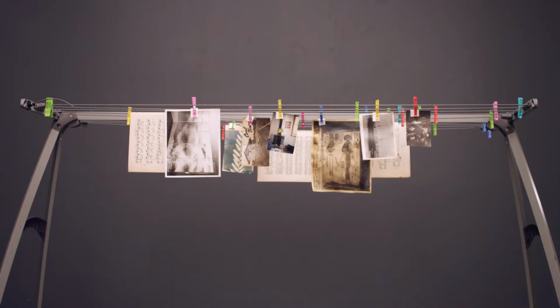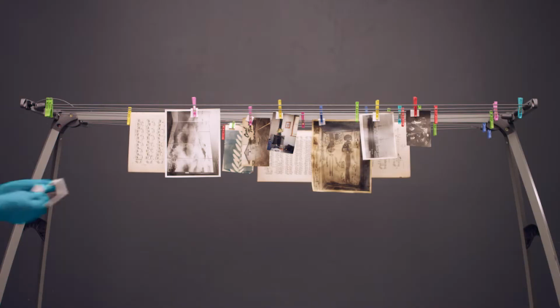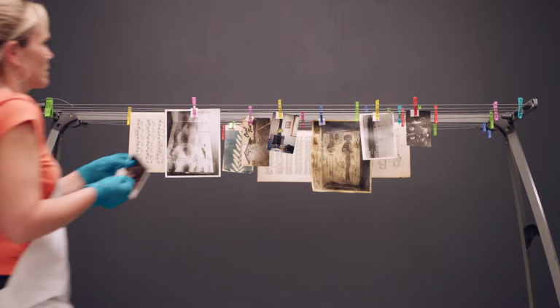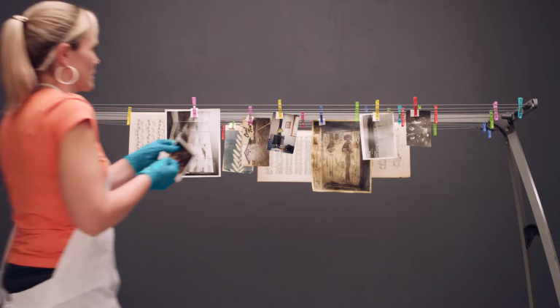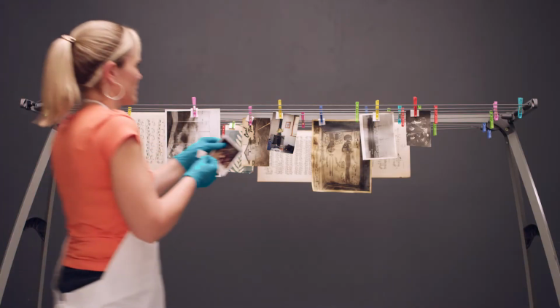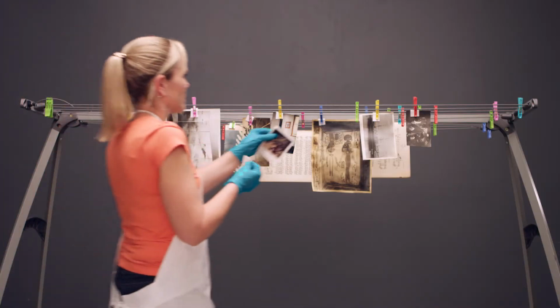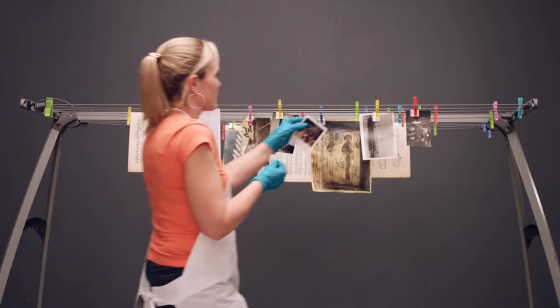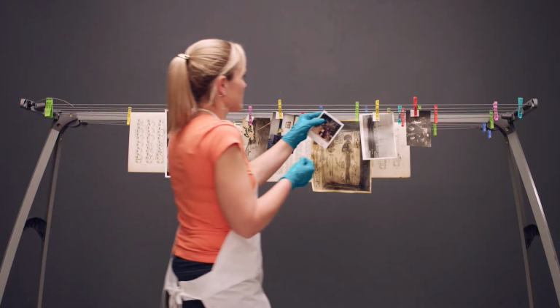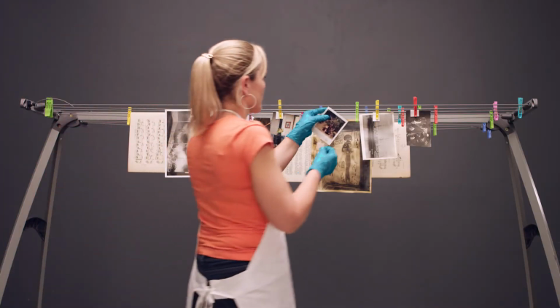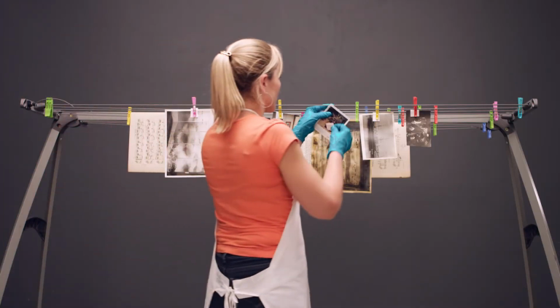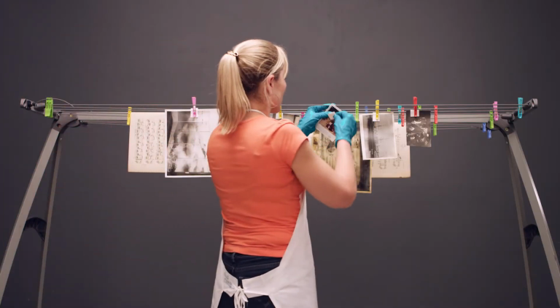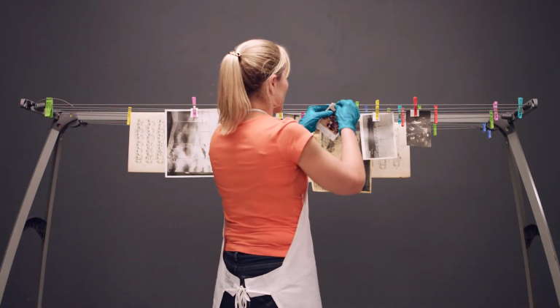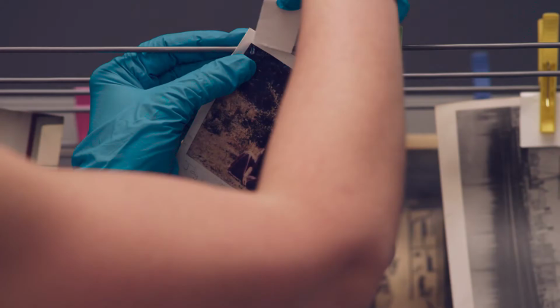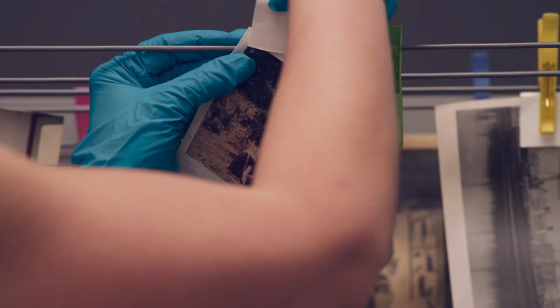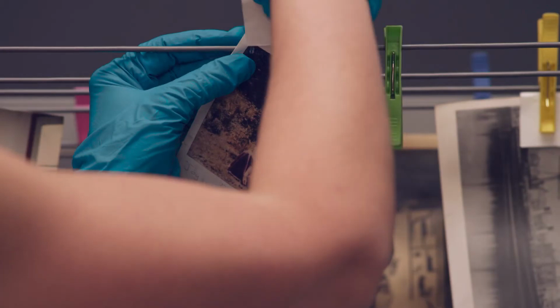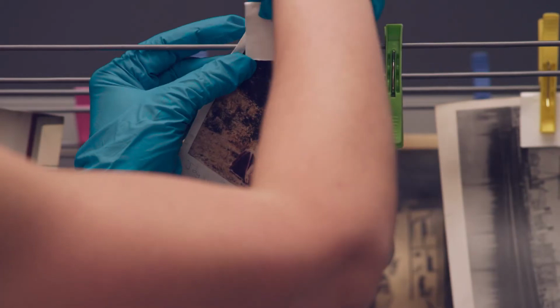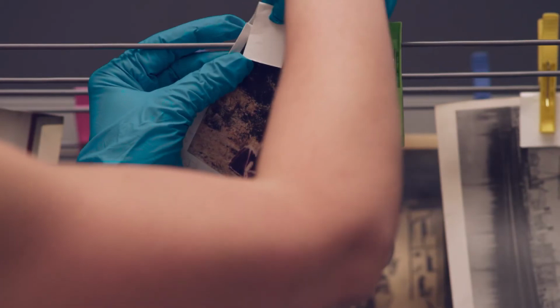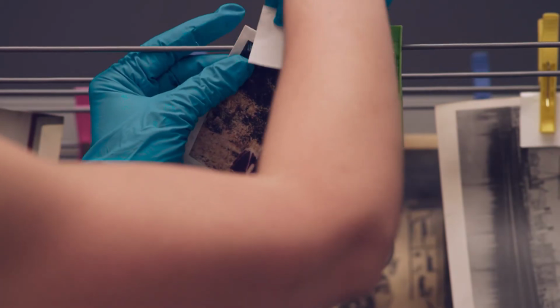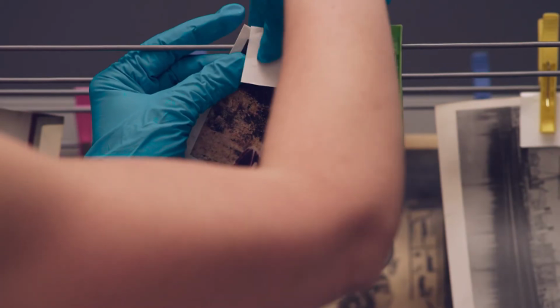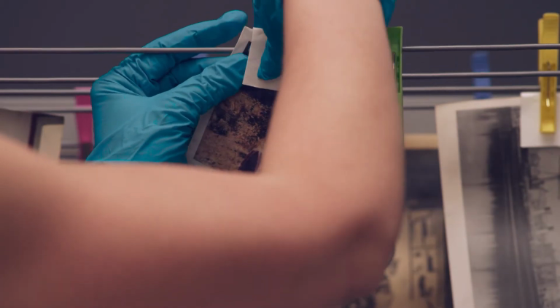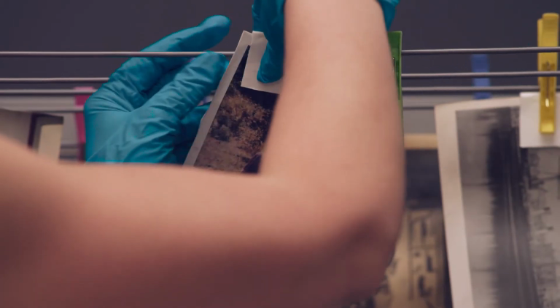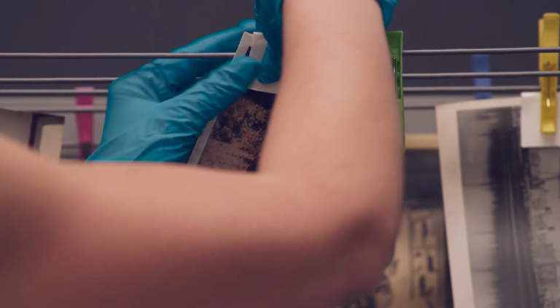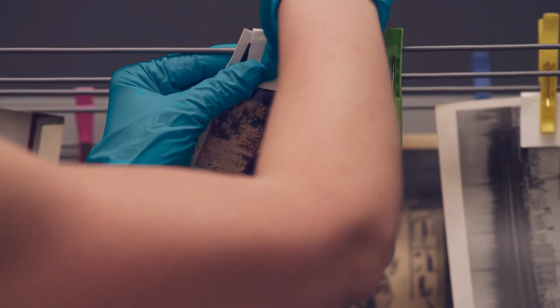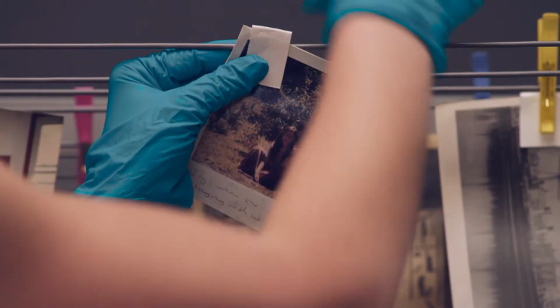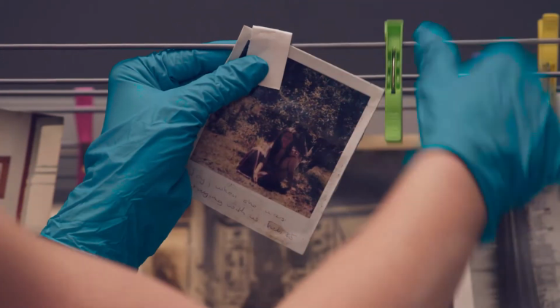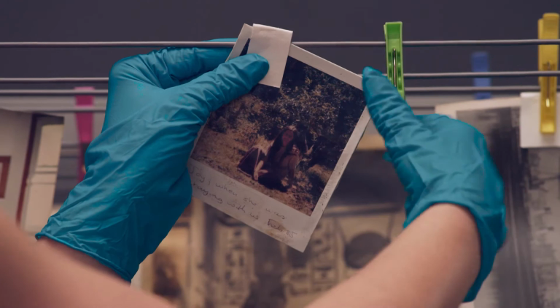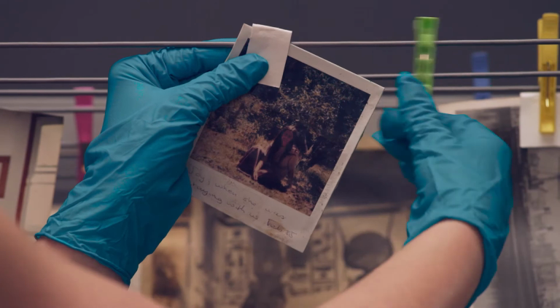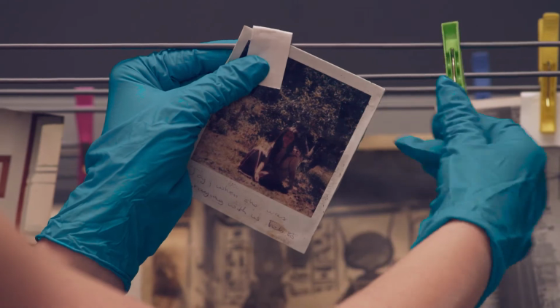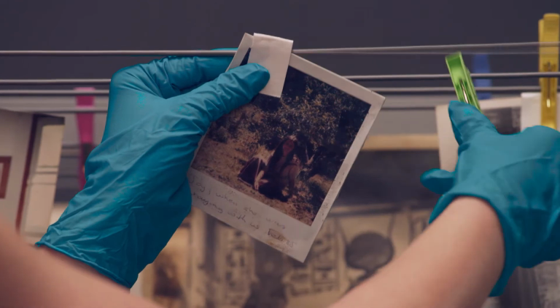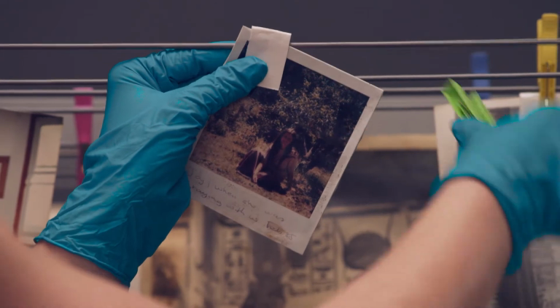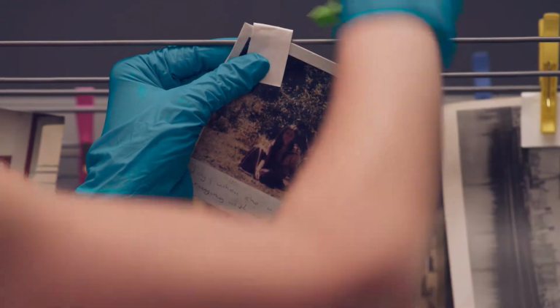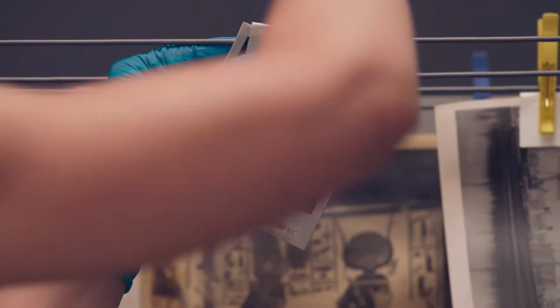If you have limited space, you may also consider hanging photographs to dry.